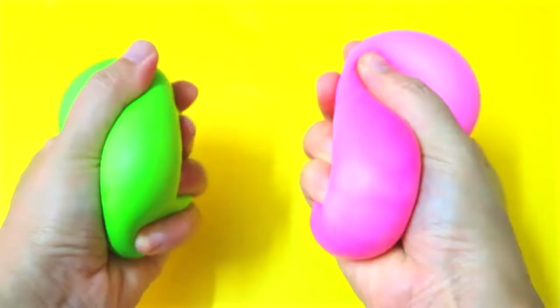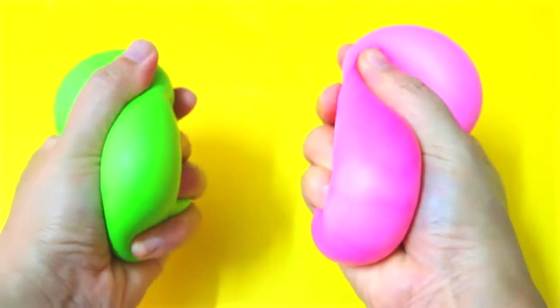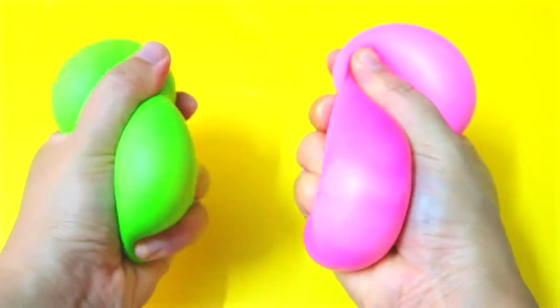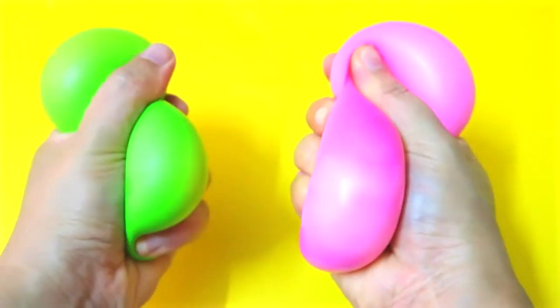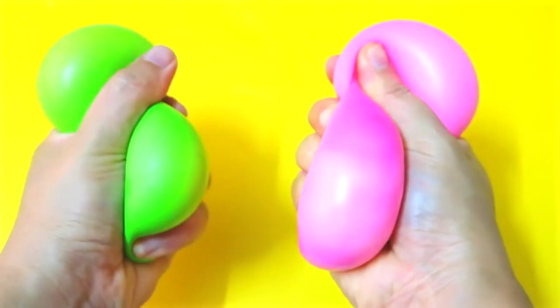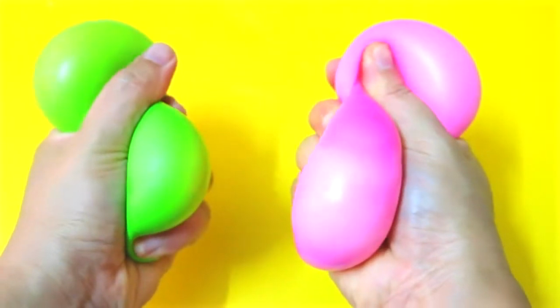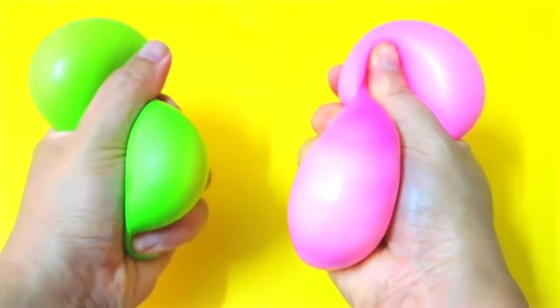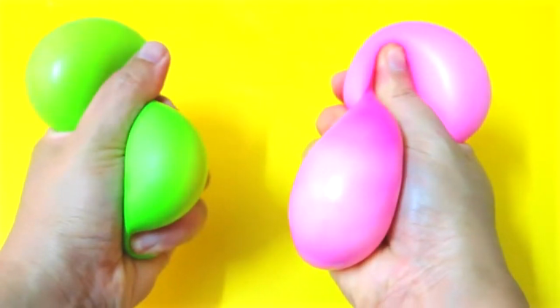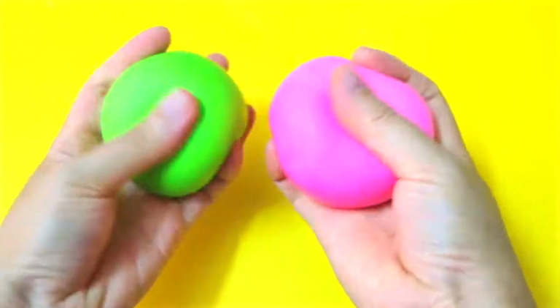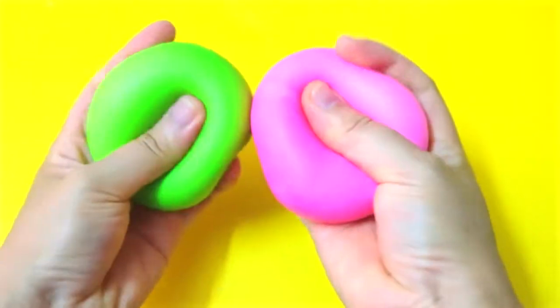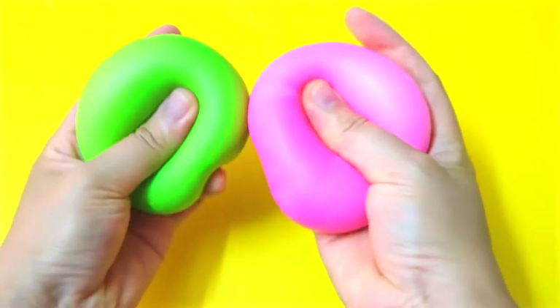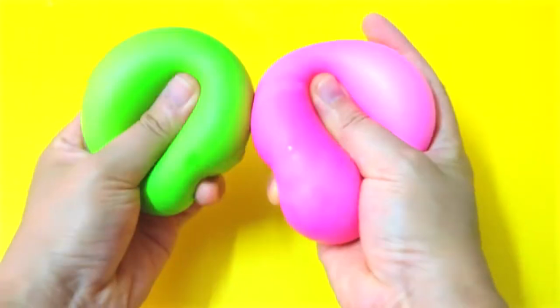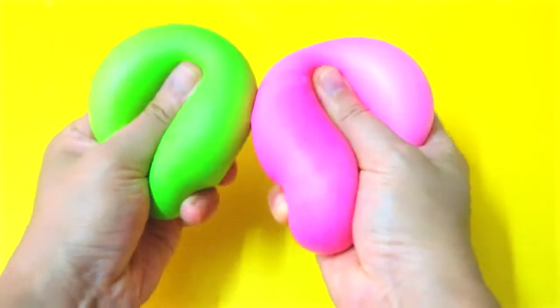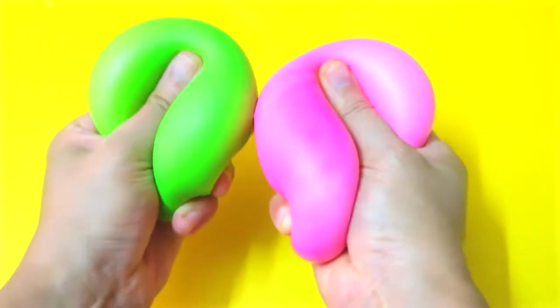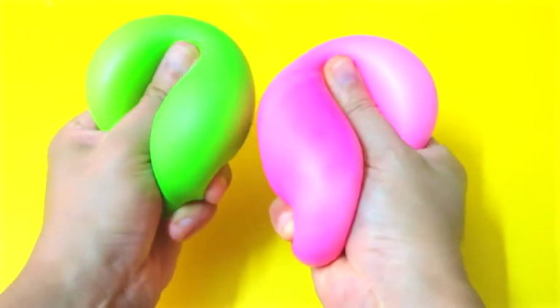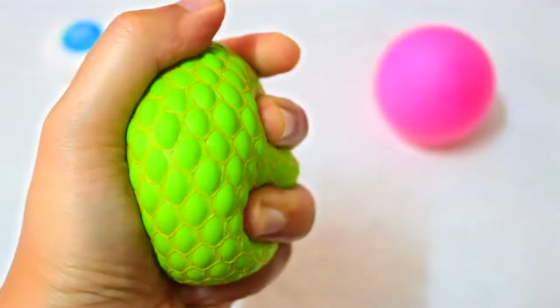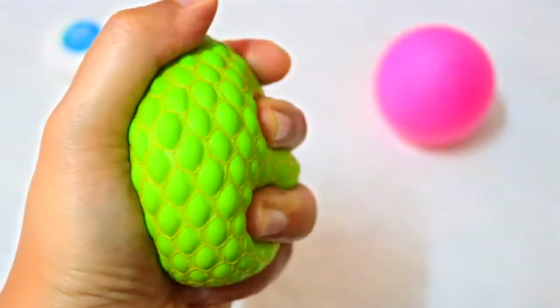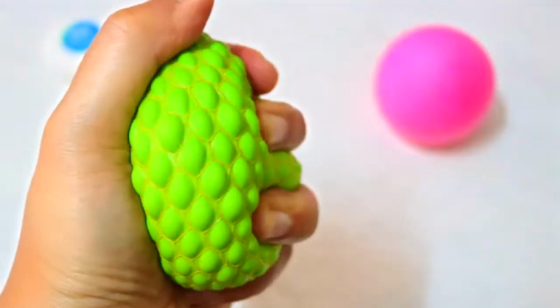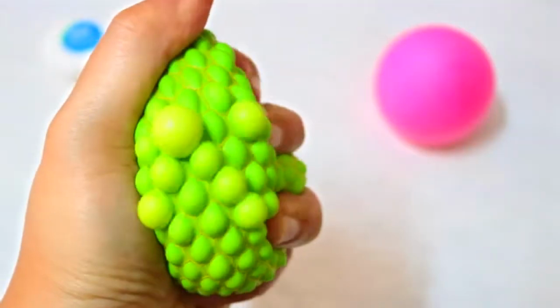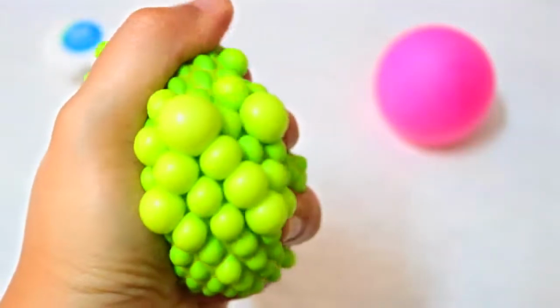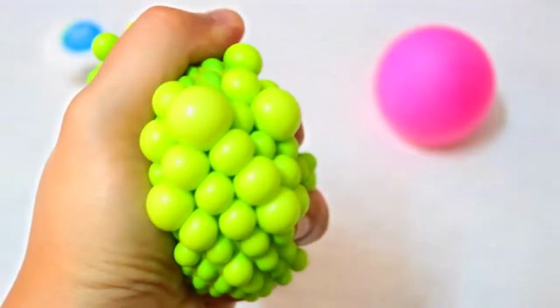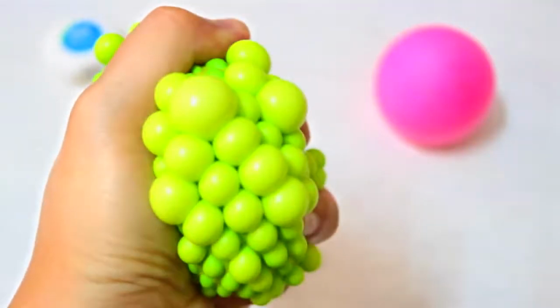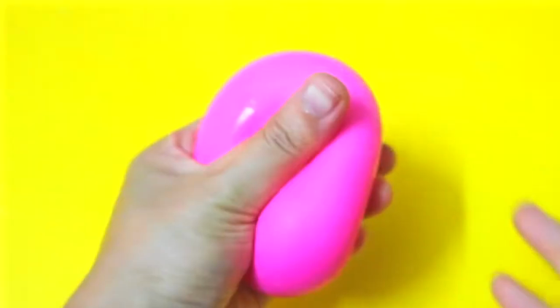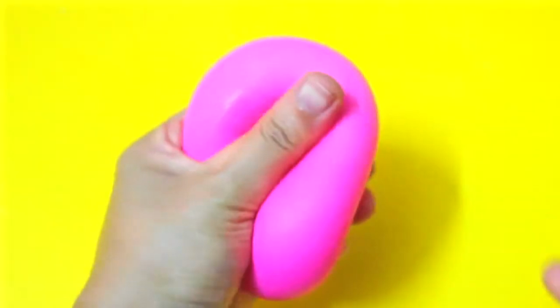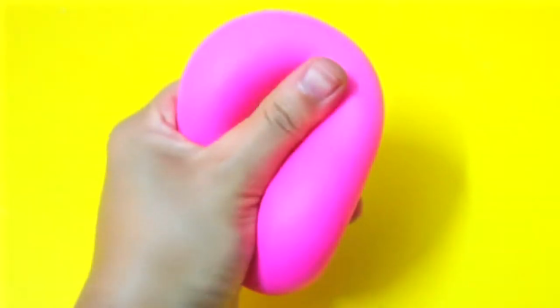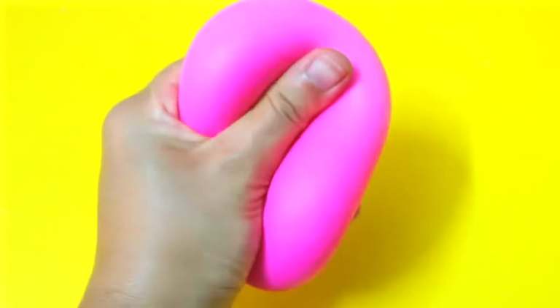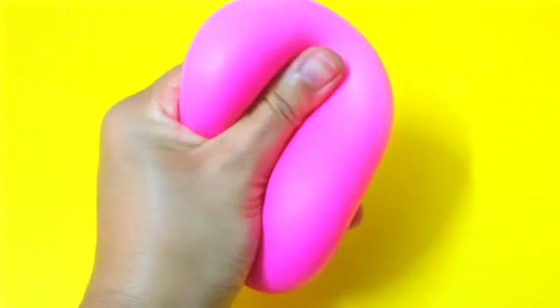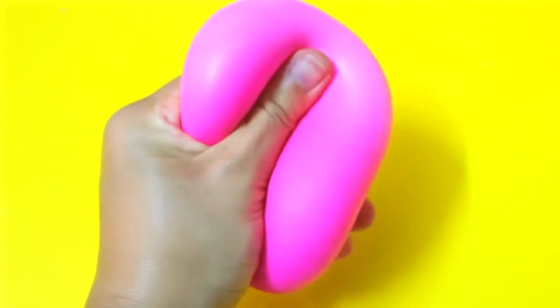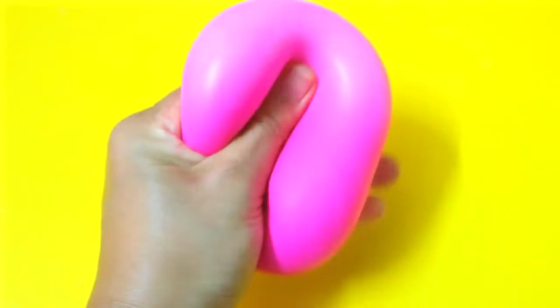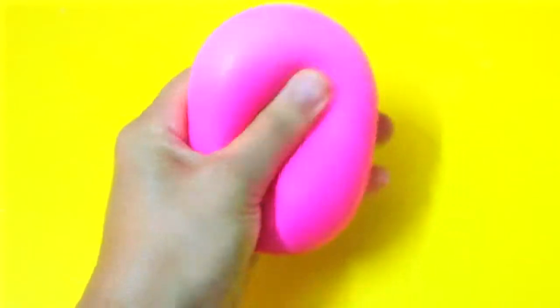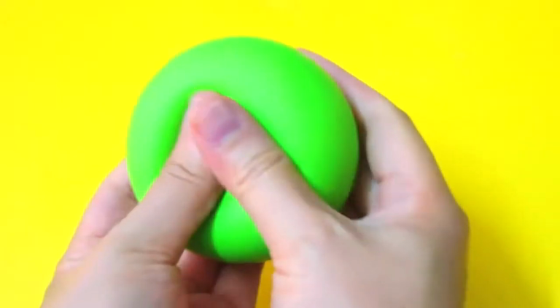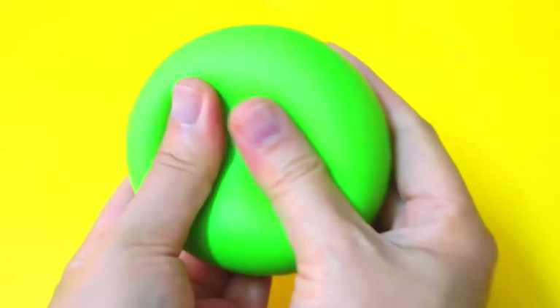Hi guys! In this video, I'm going to show you how to make stress balls out of baking soda.